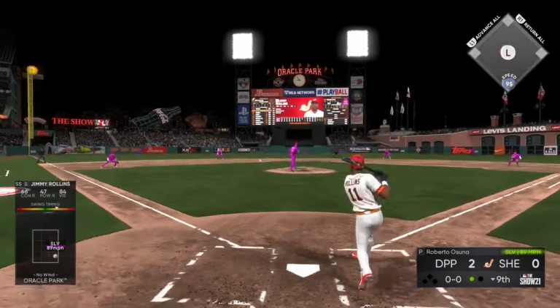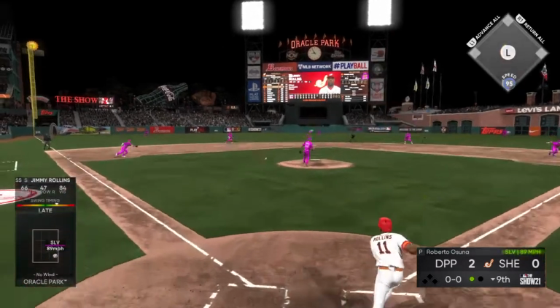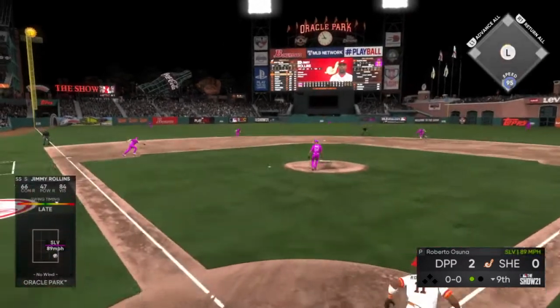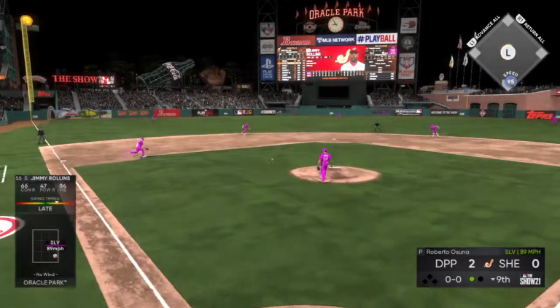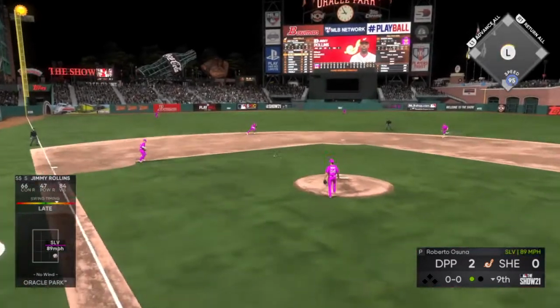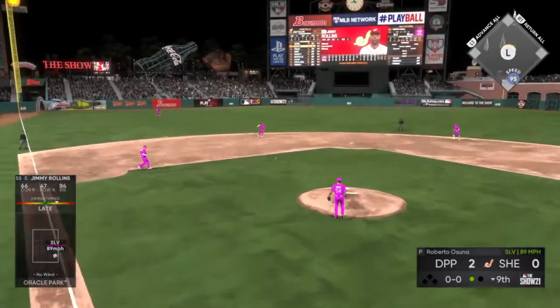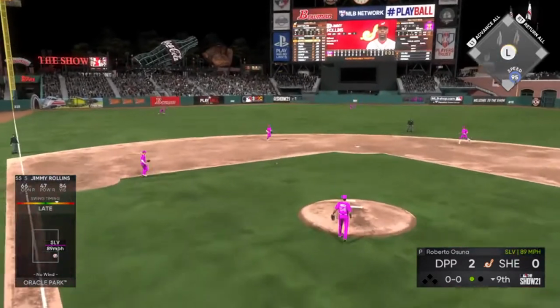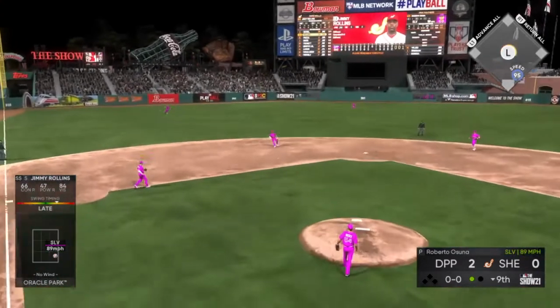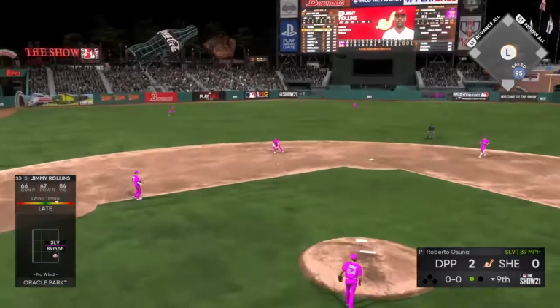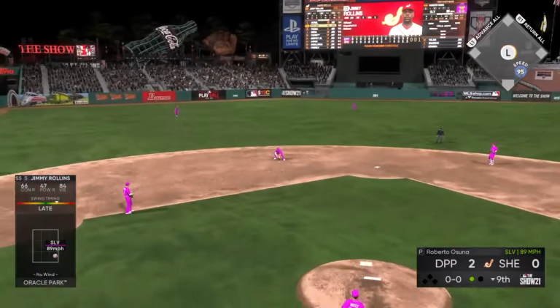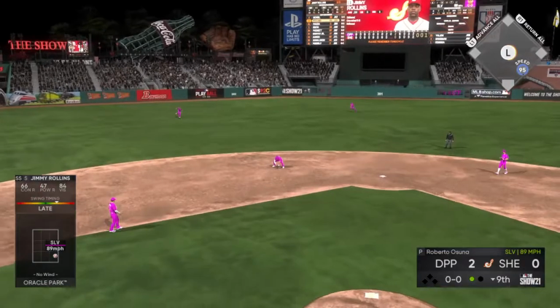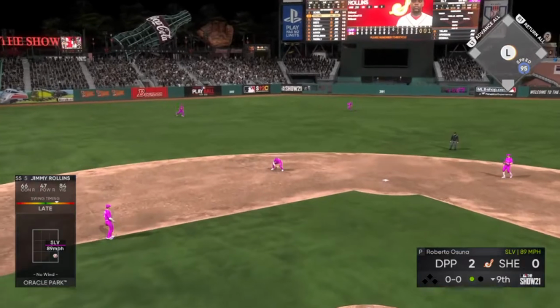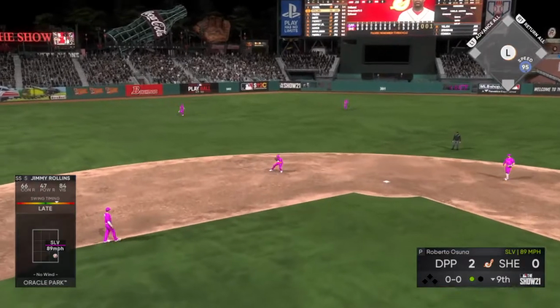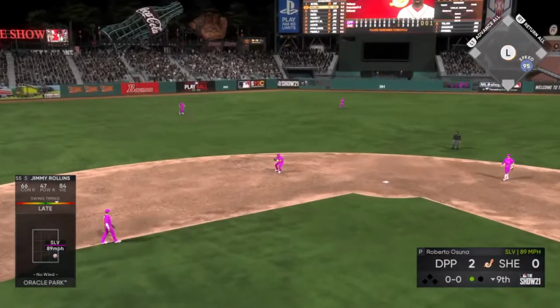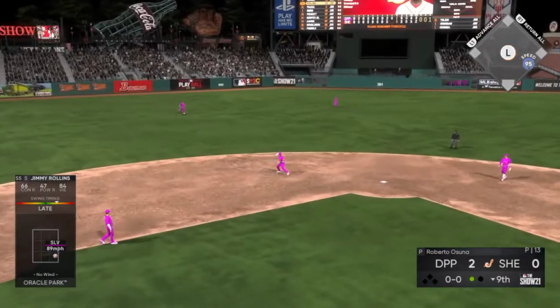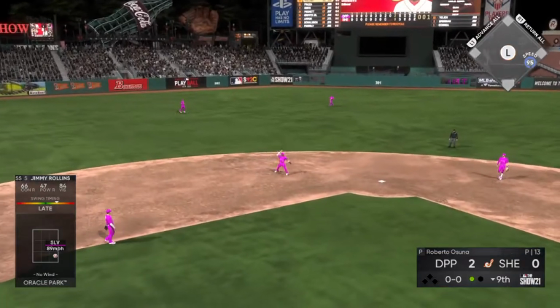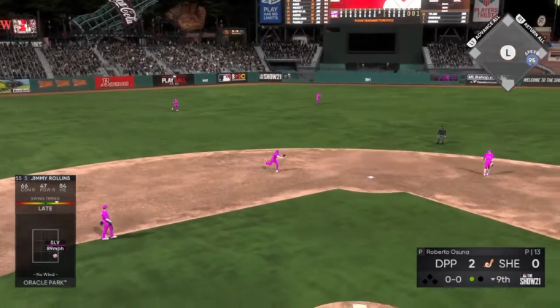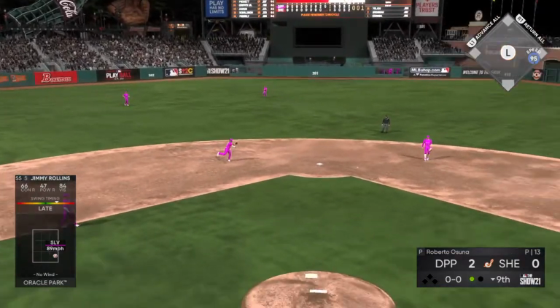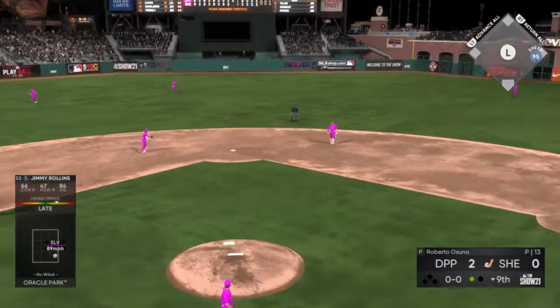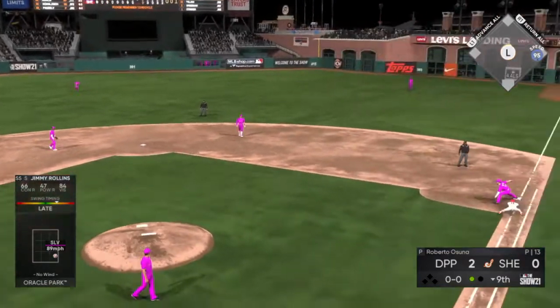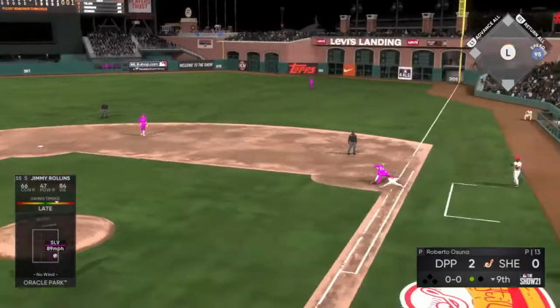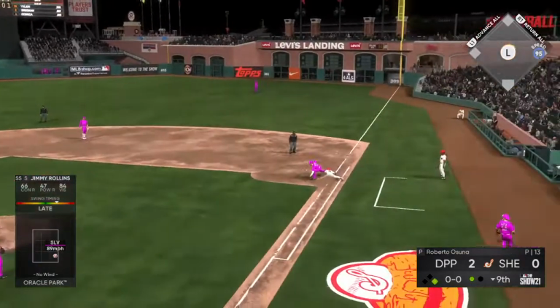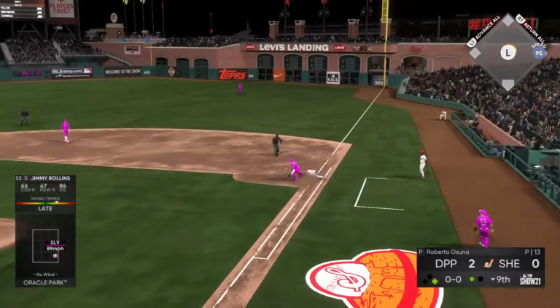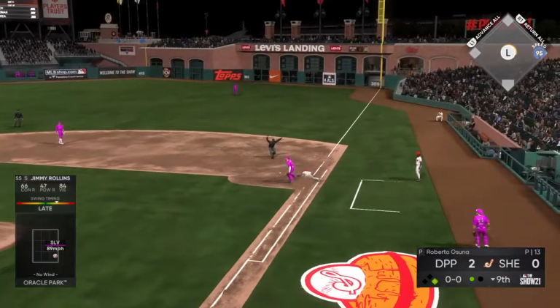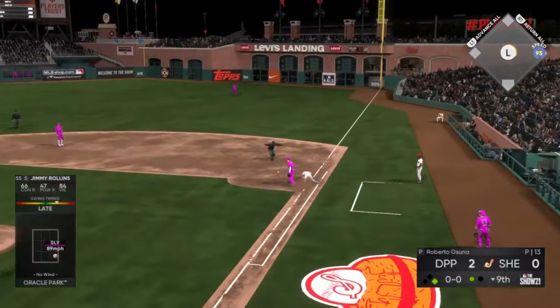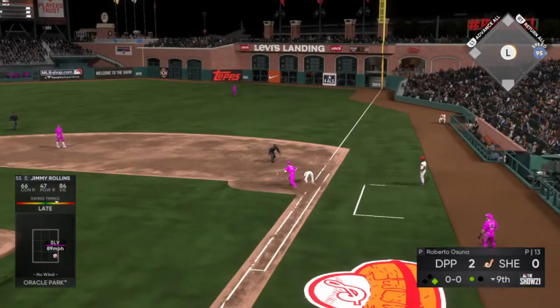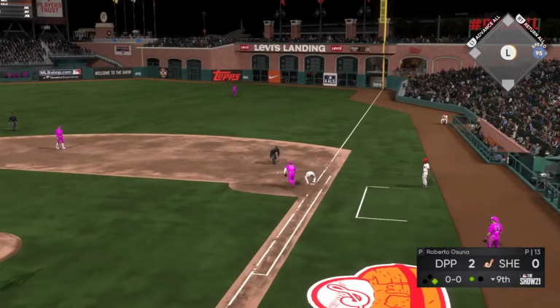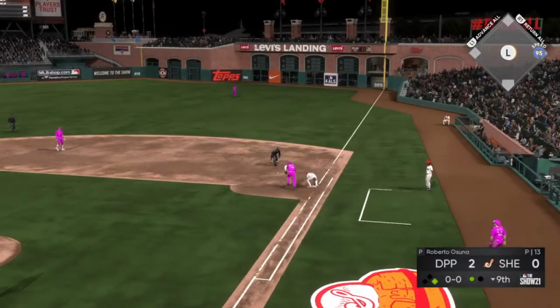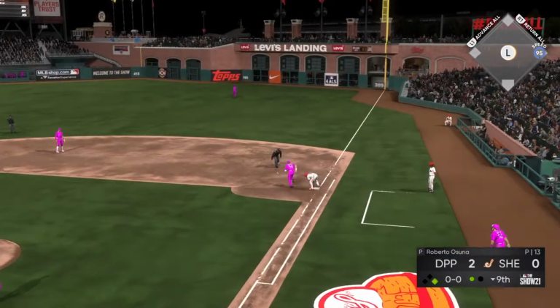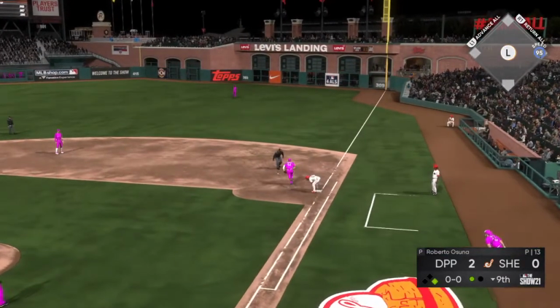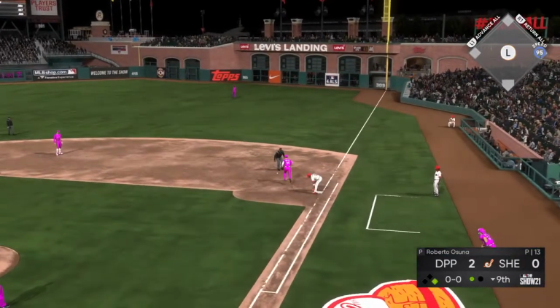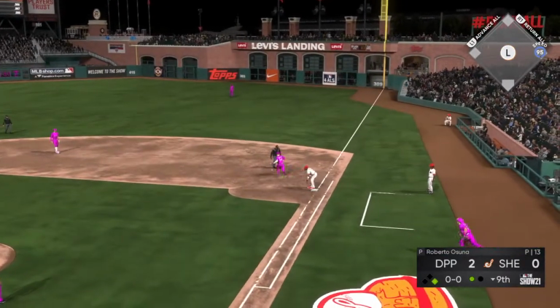Hit to short, fielded cleanly, throw to first — and he can't come up with it.